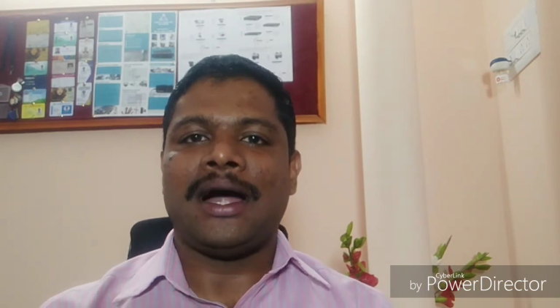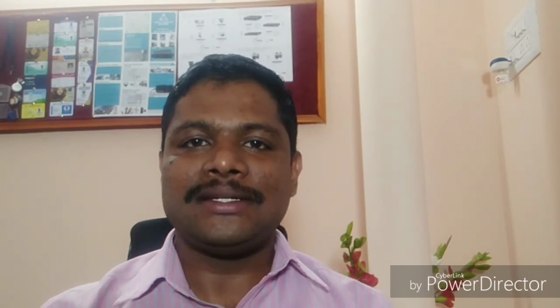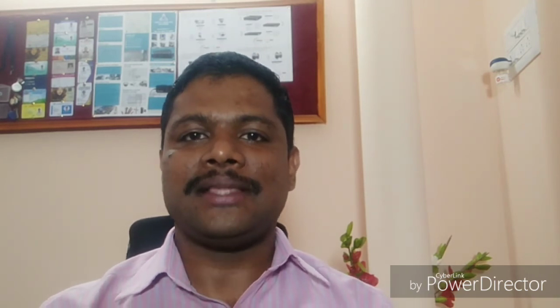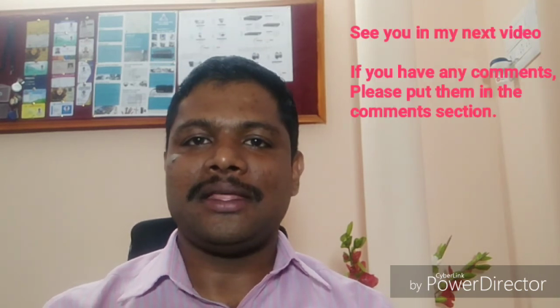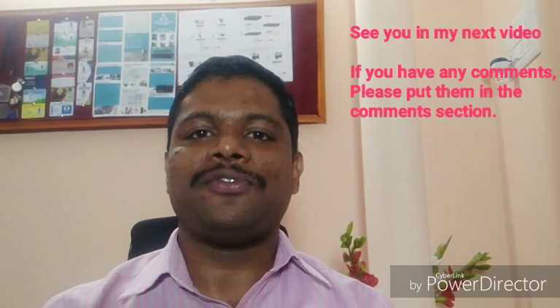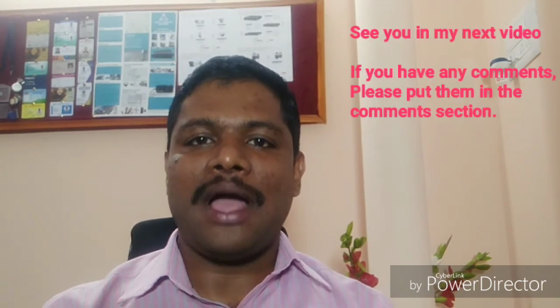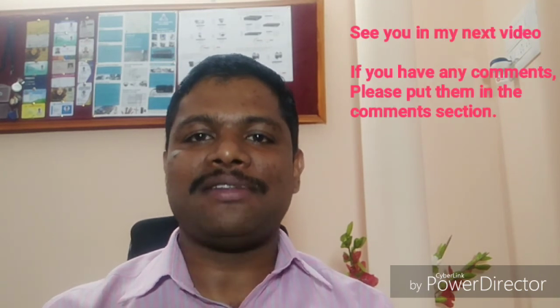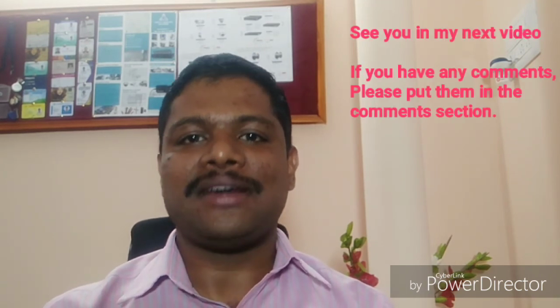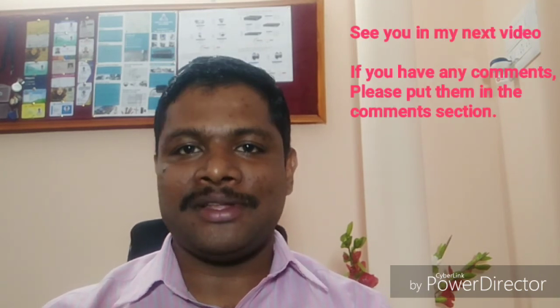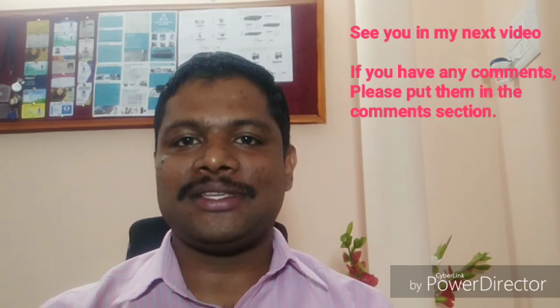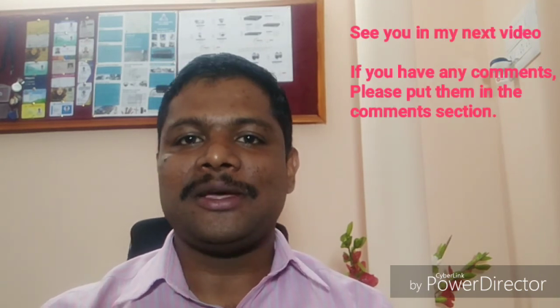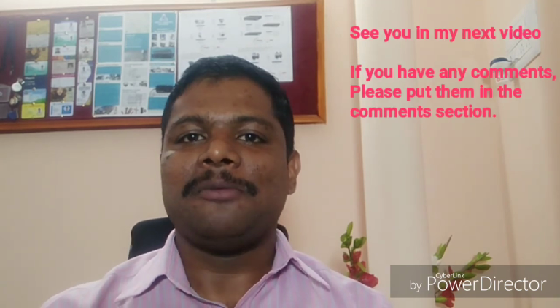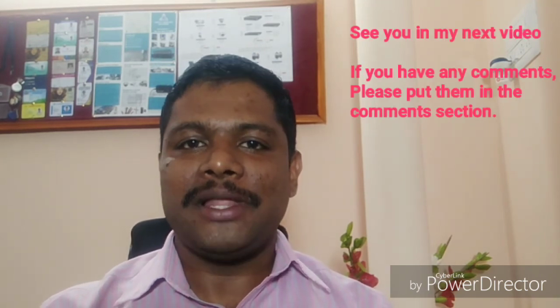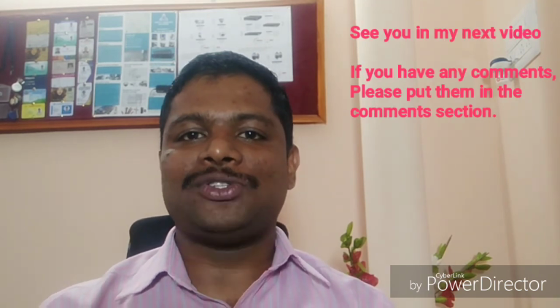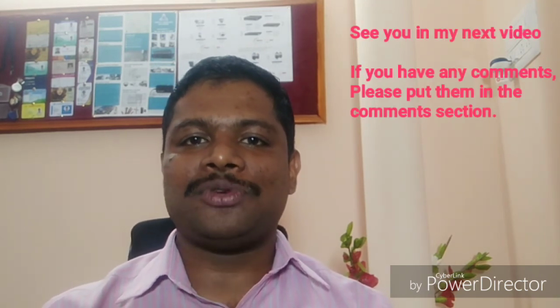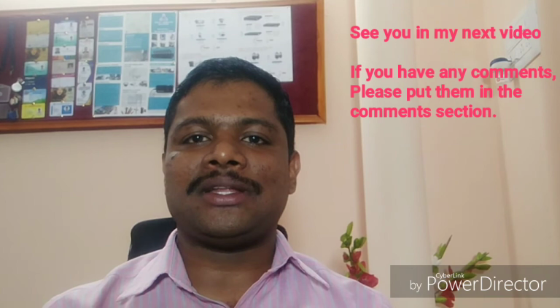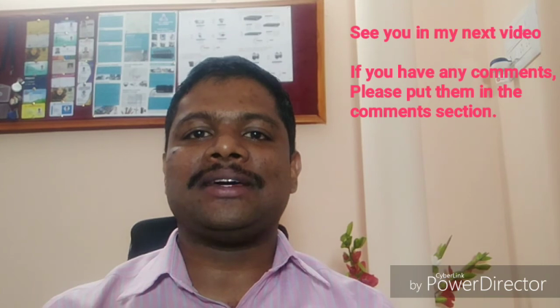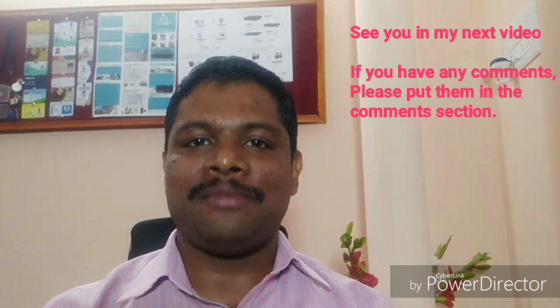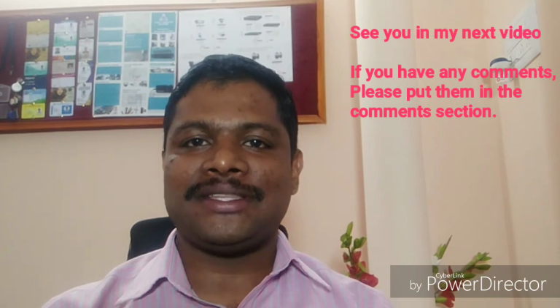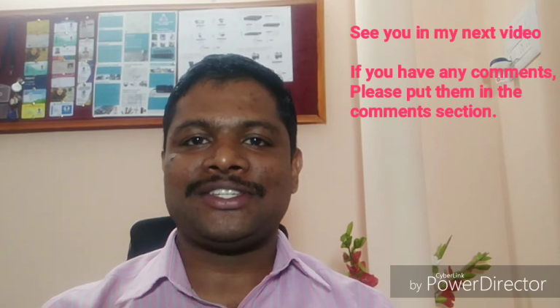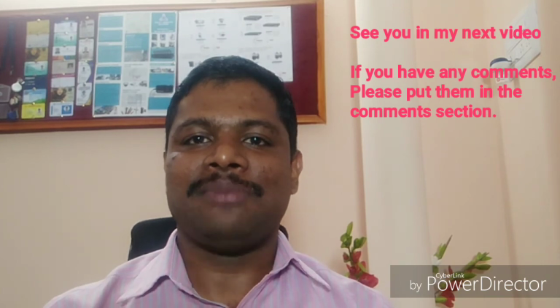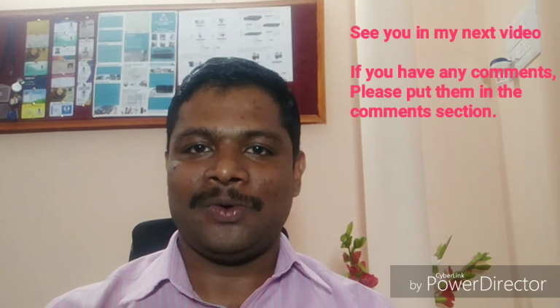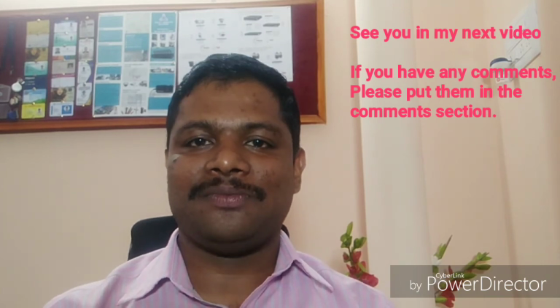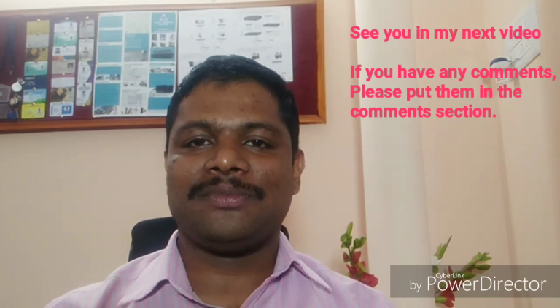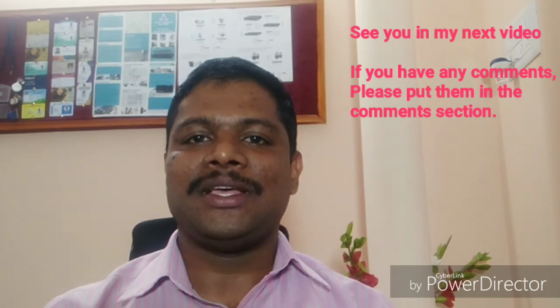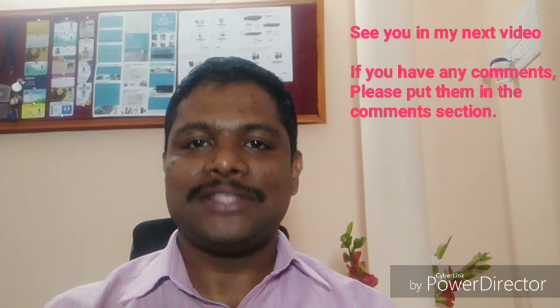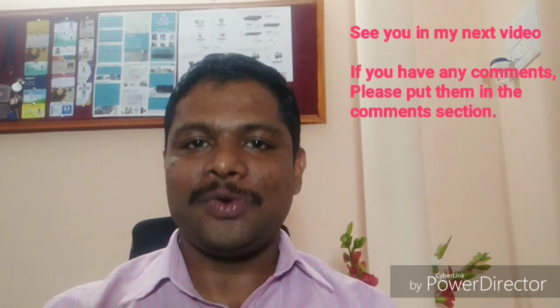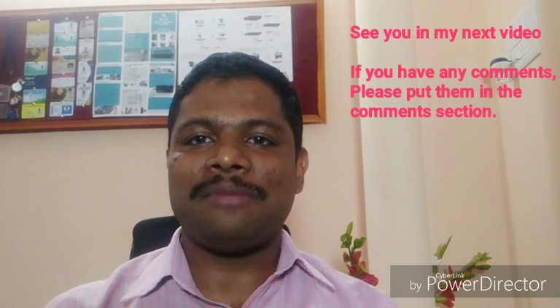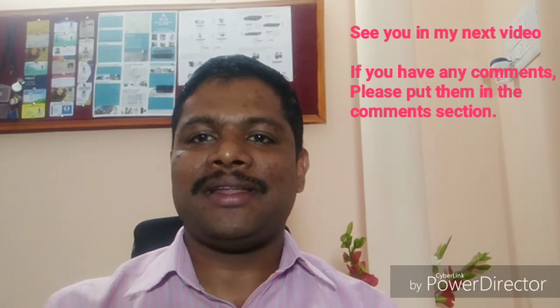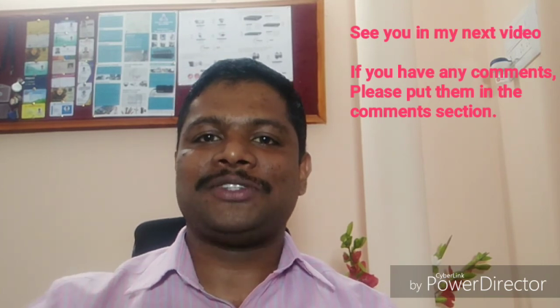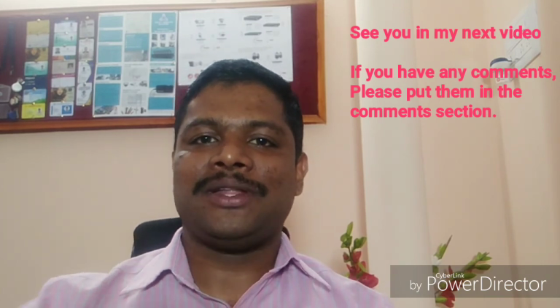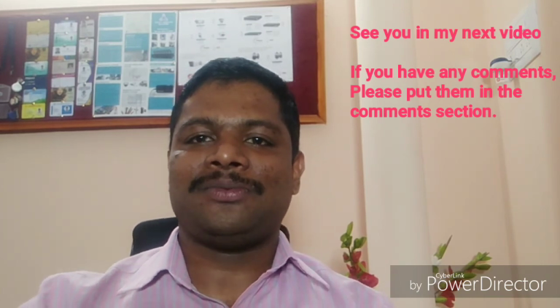Until then, if you have any comments, please do put them in the comment section below. See you in my next video.